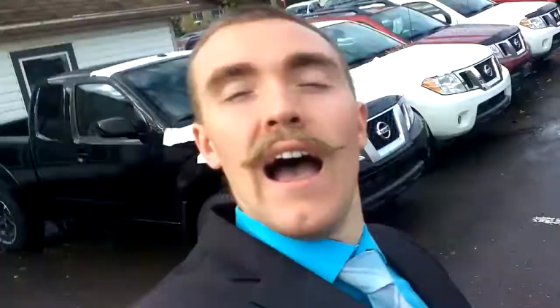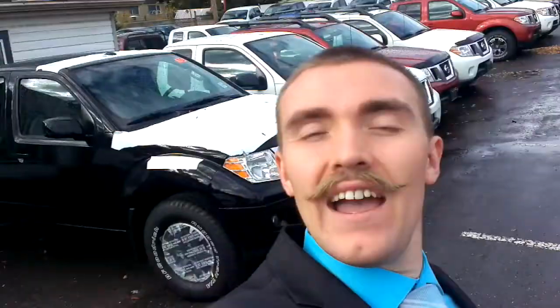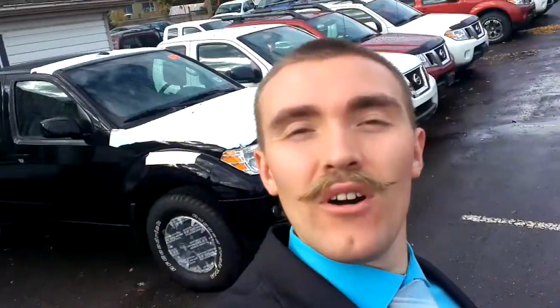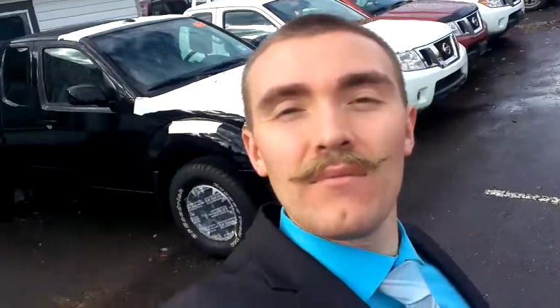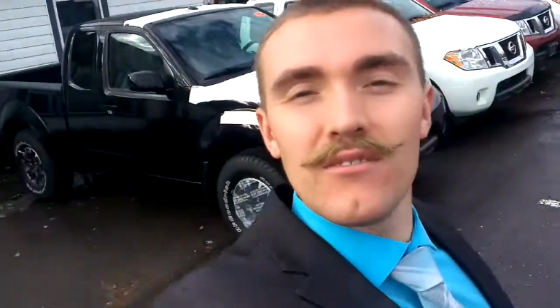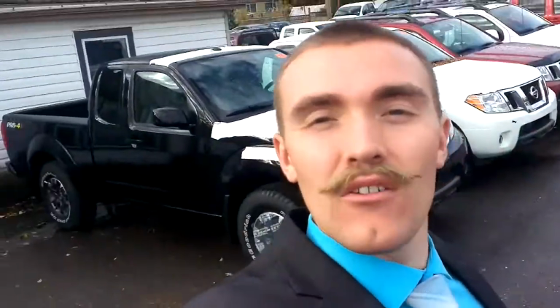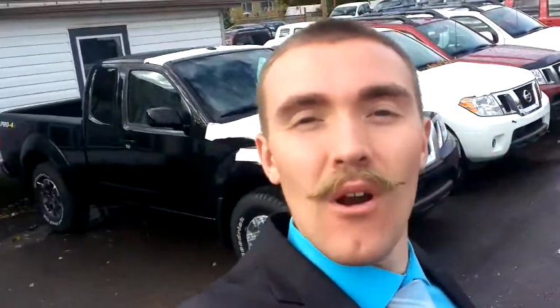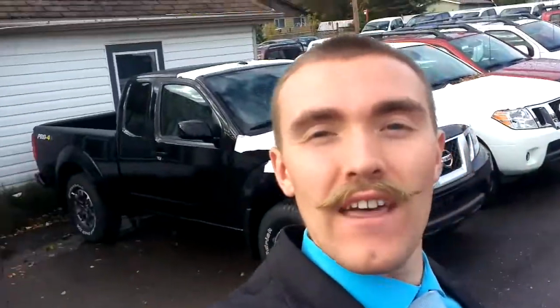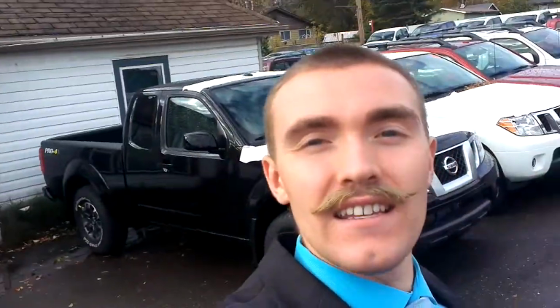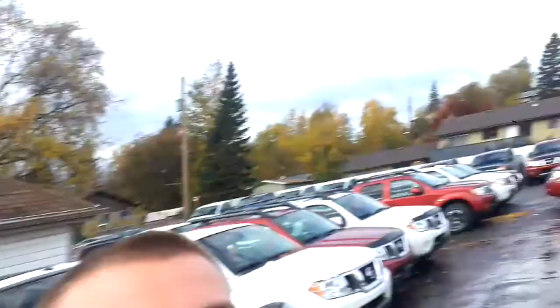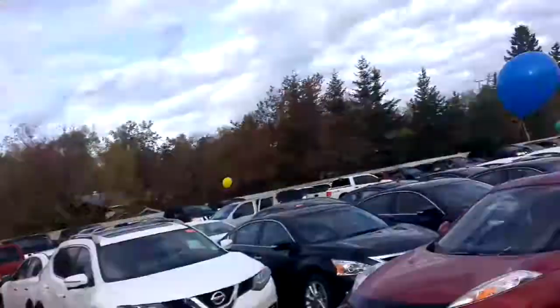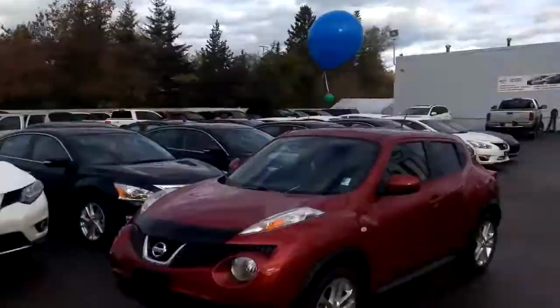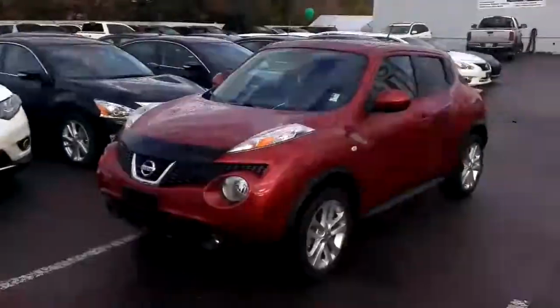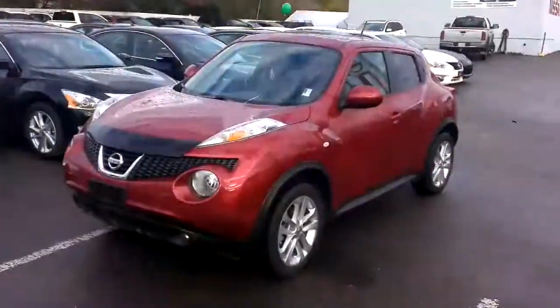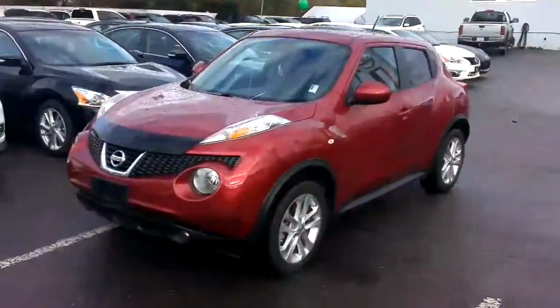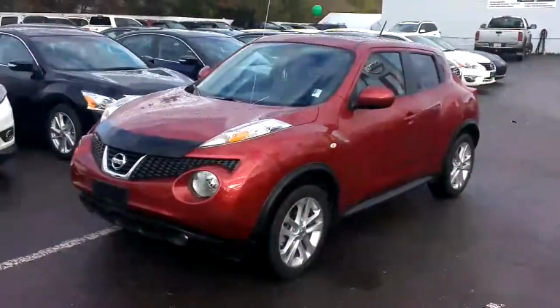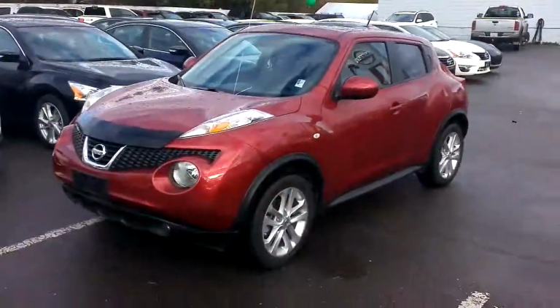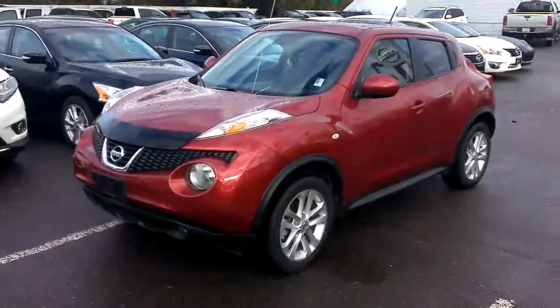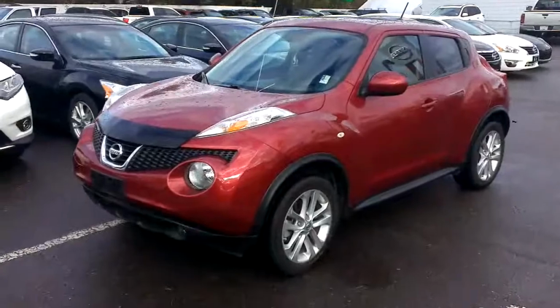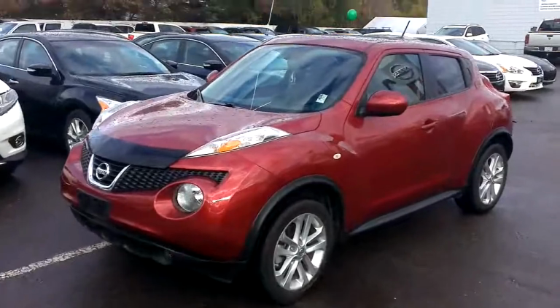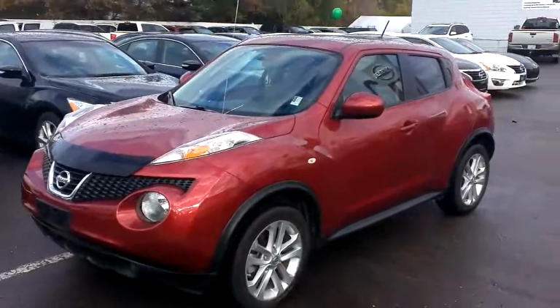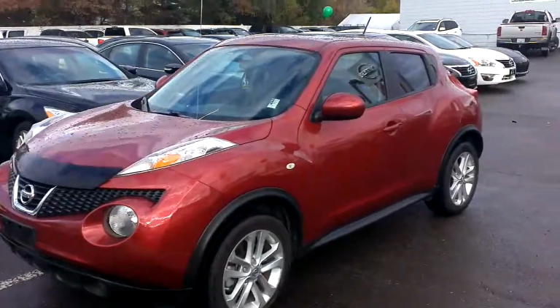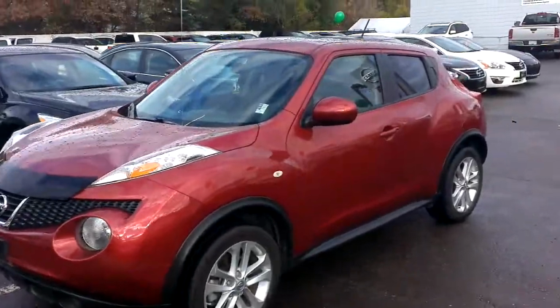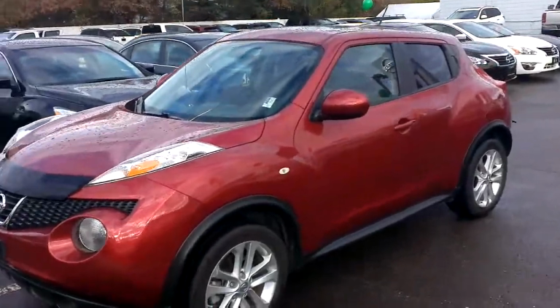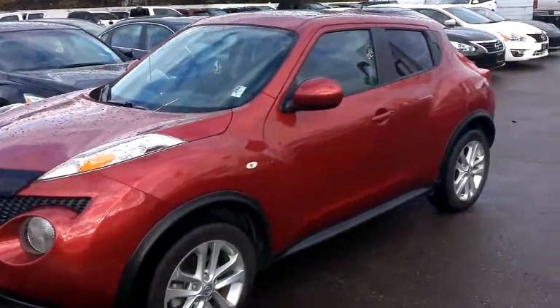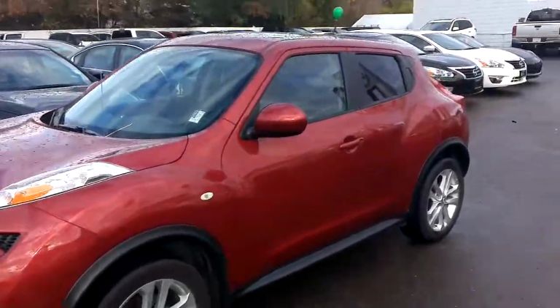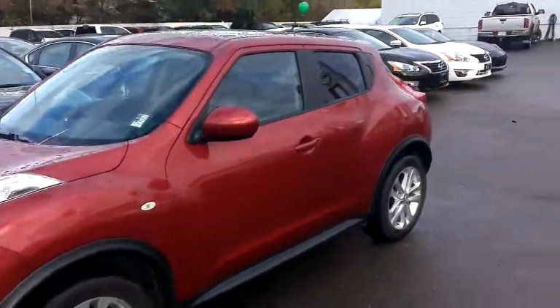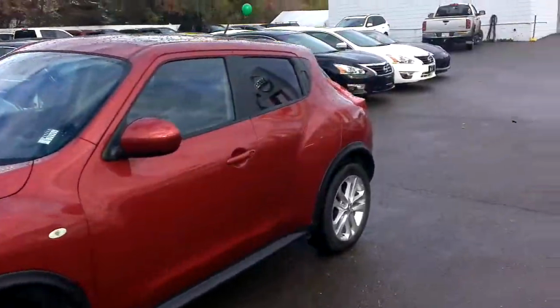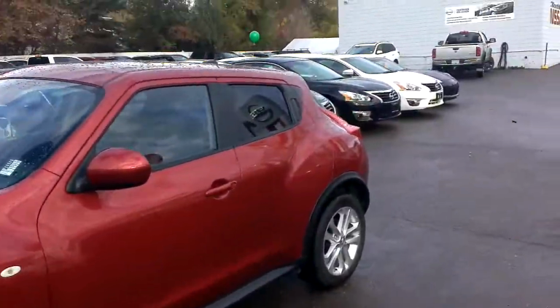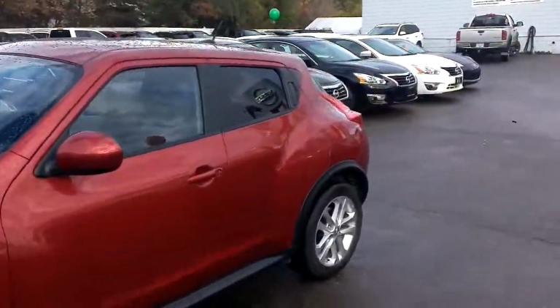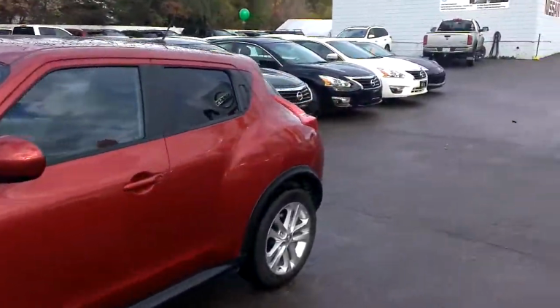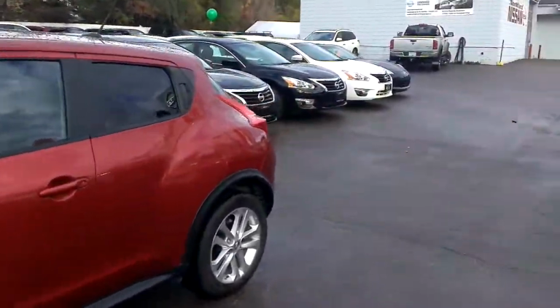Hi everyone, I'm Tyson Ramelg from Northland Nissan. I'm just going to give you a brief overview of this 2012 Nissan Juke SL that I just brought in on trade.